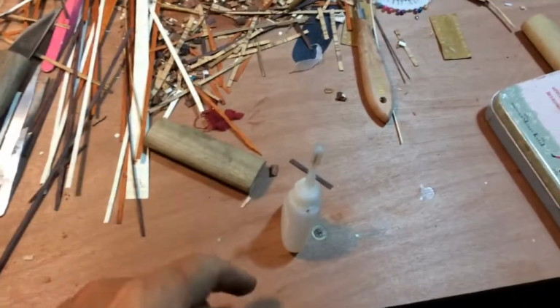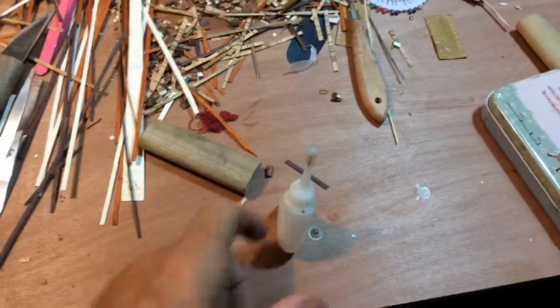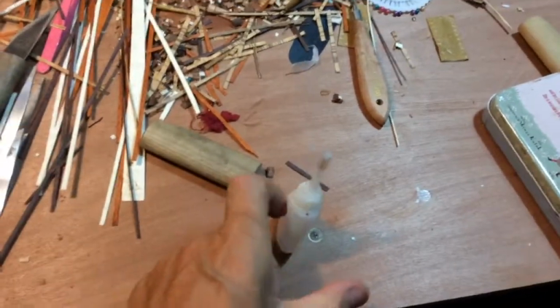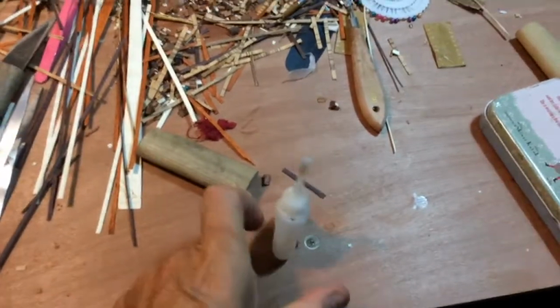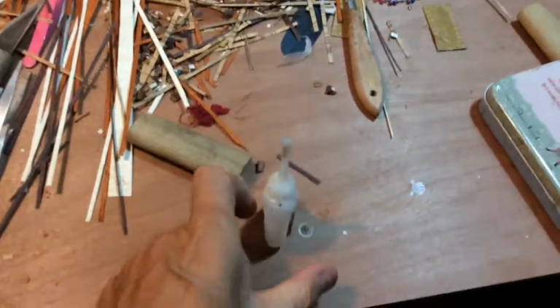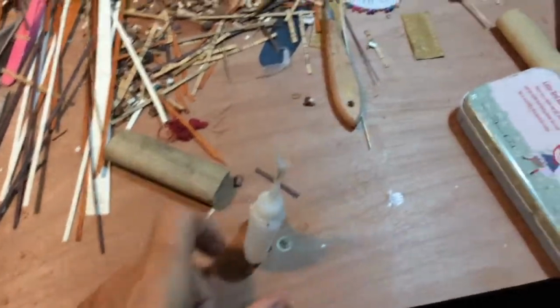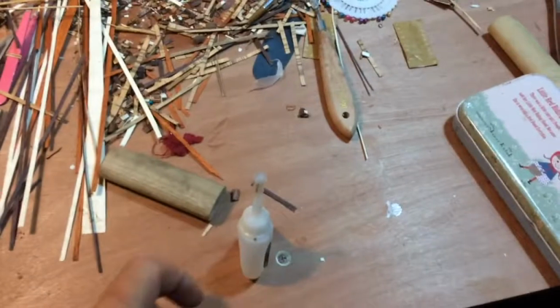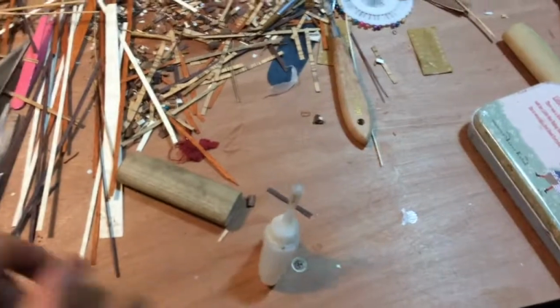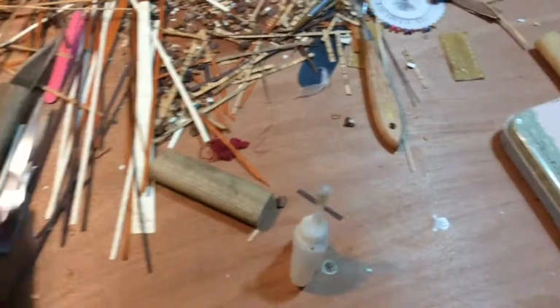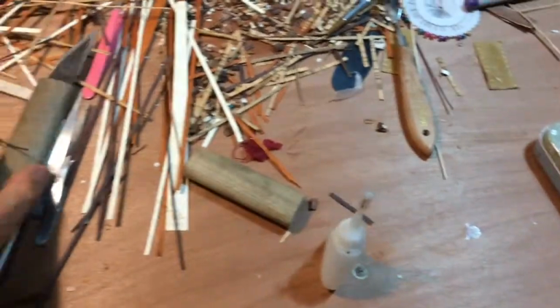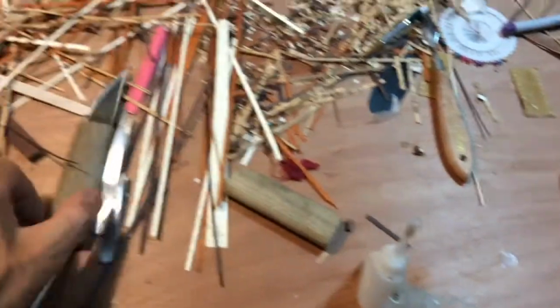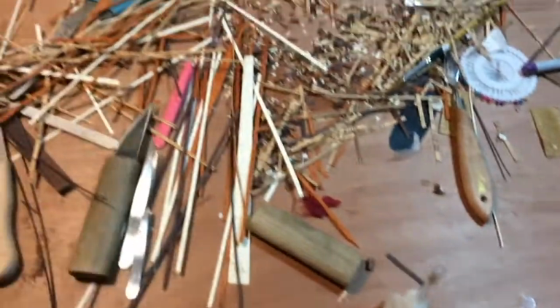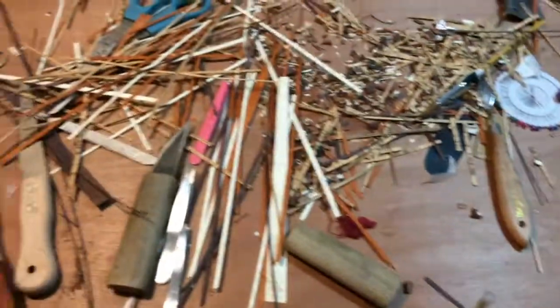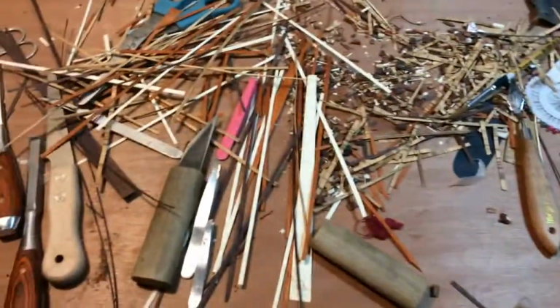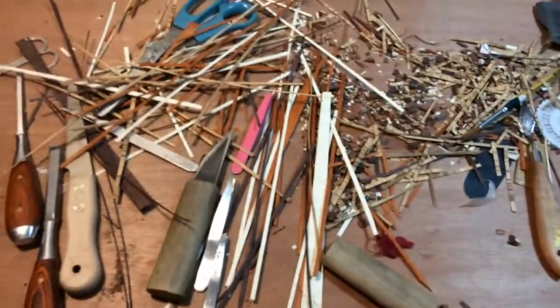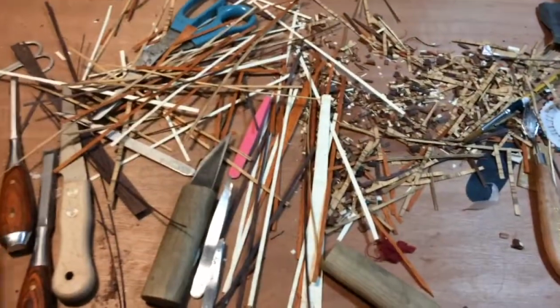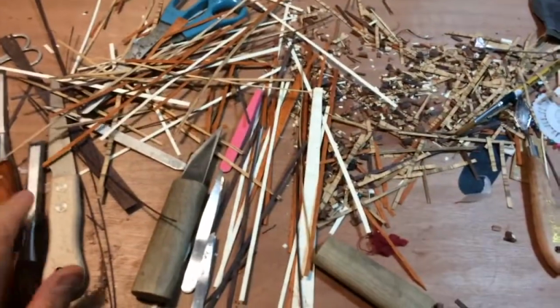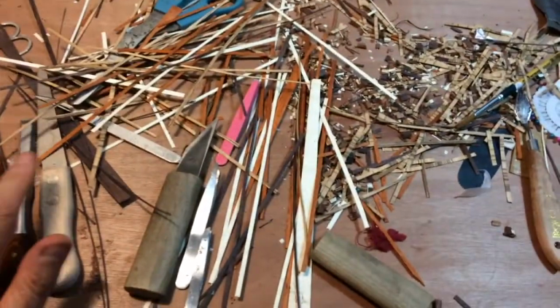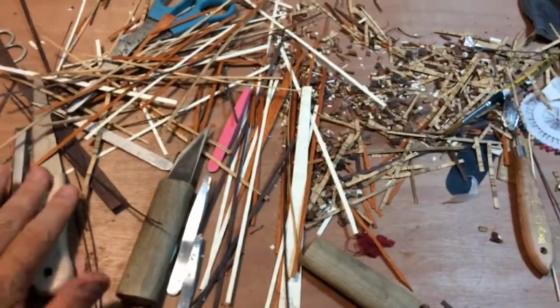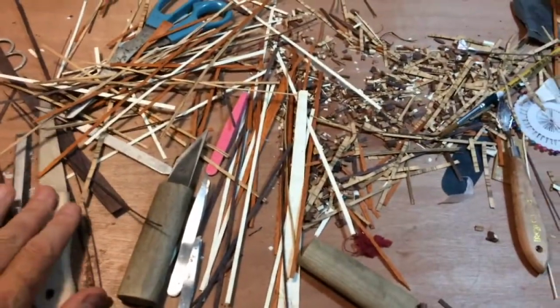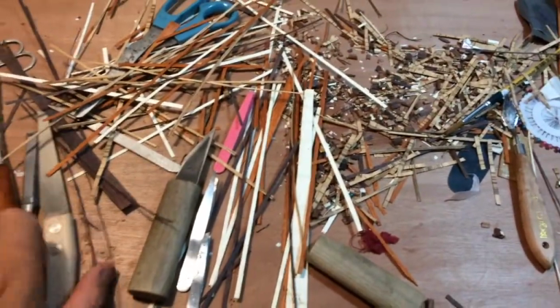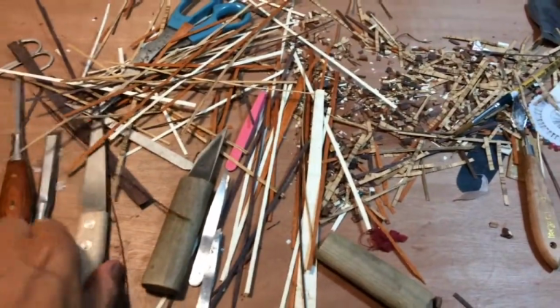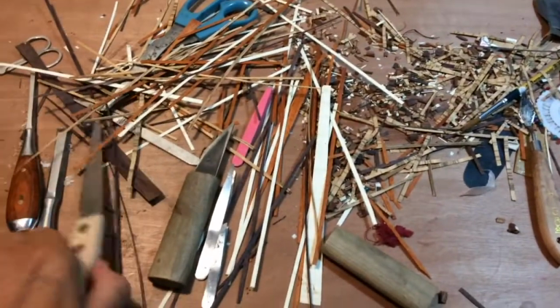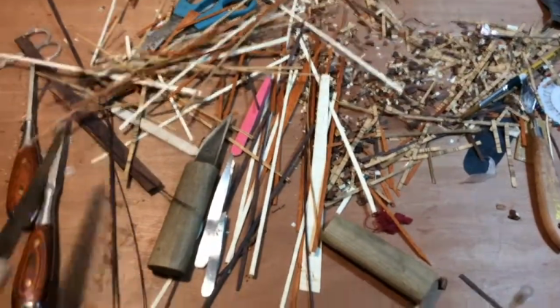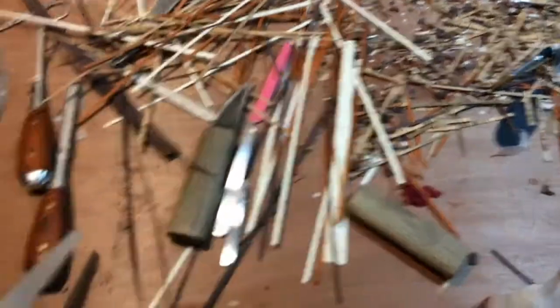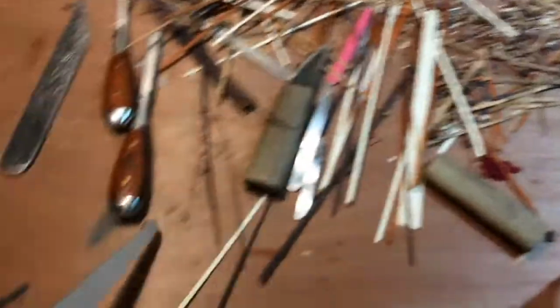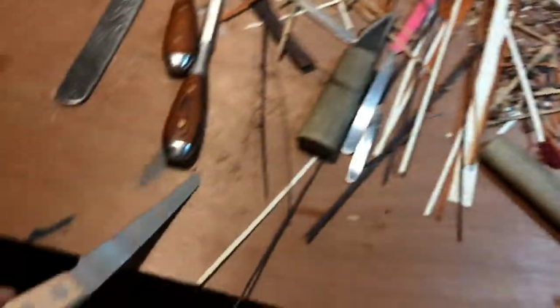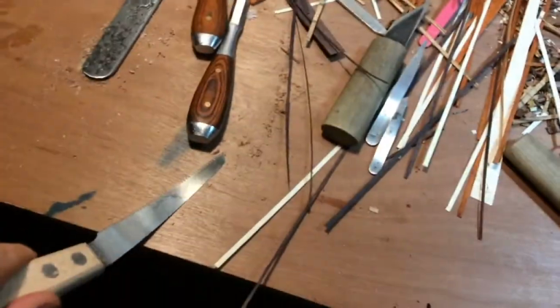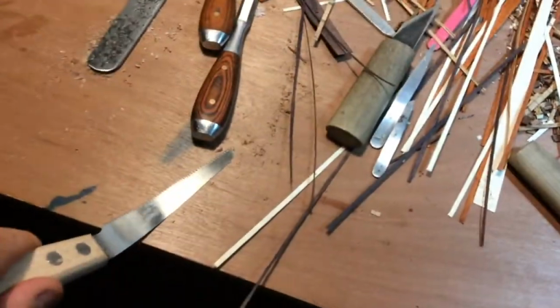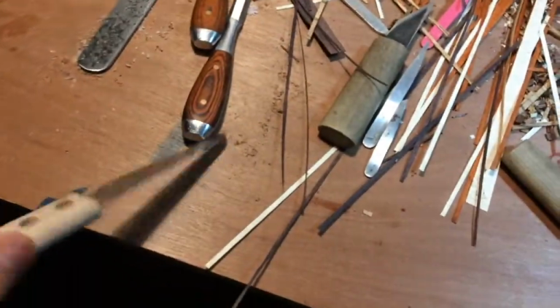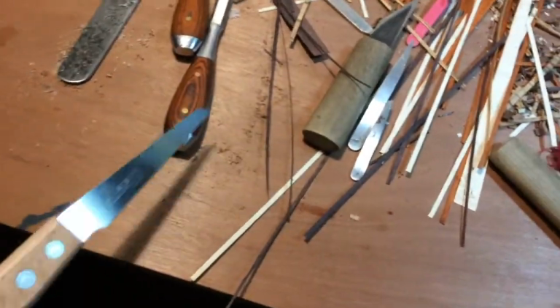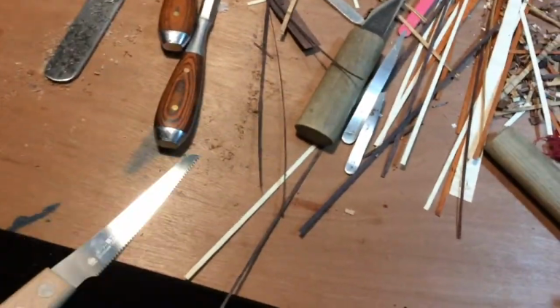I need some more CA glue, knives, chisels — and it's an awesome saw.